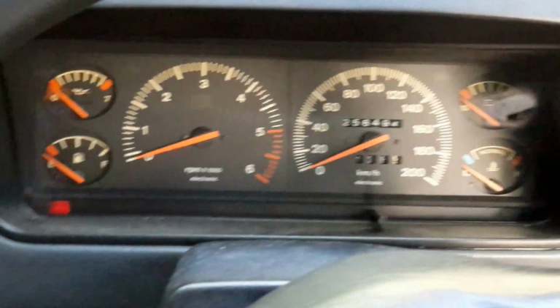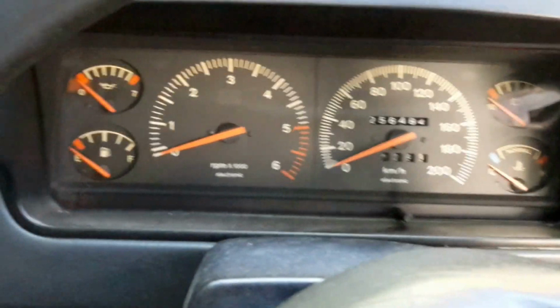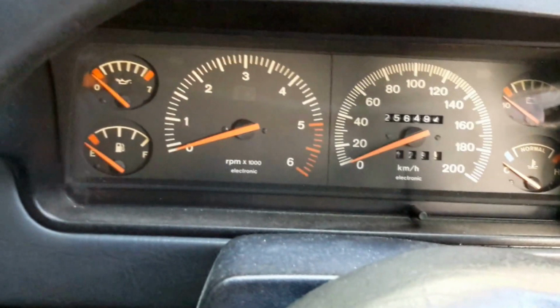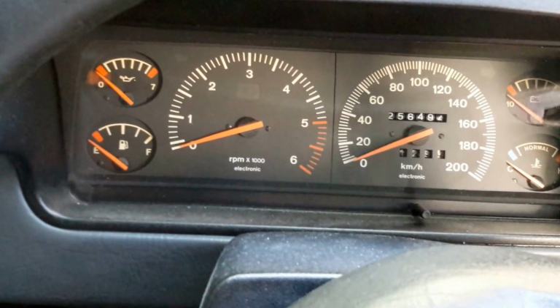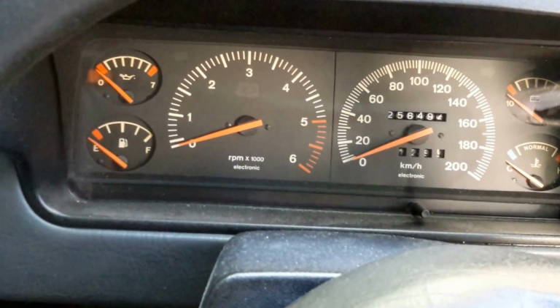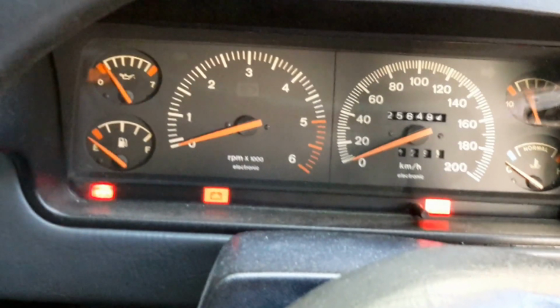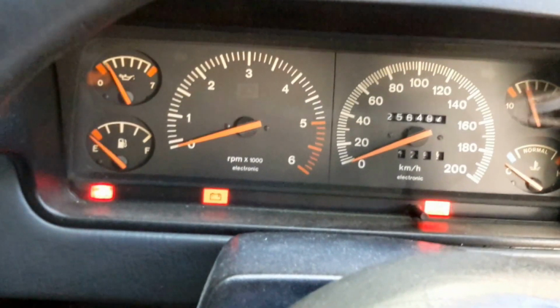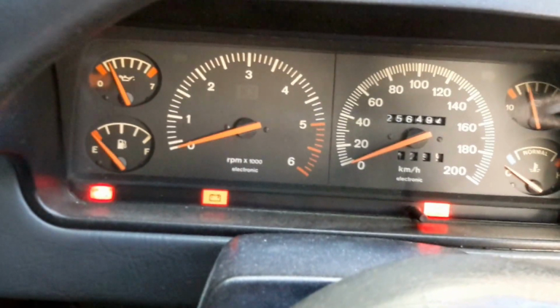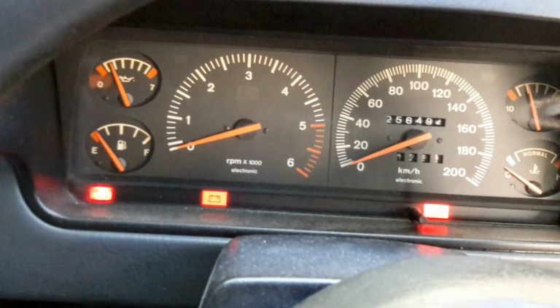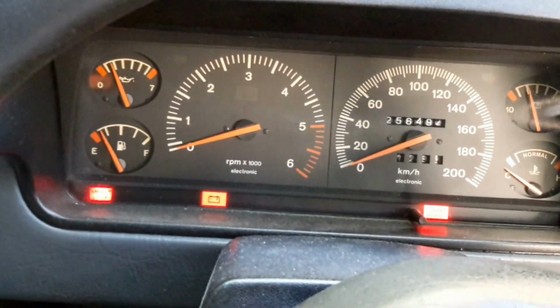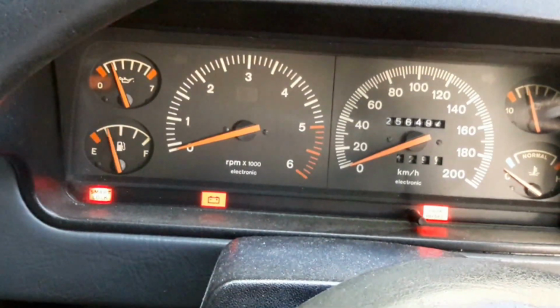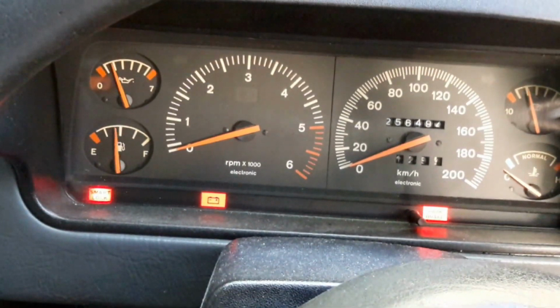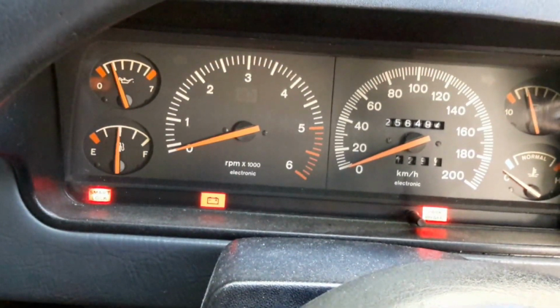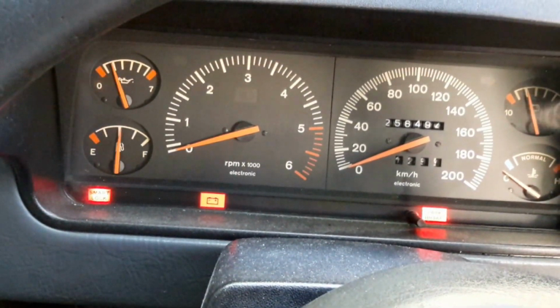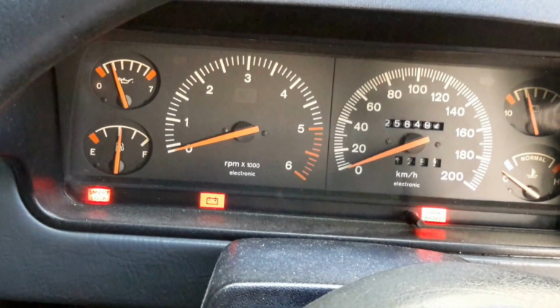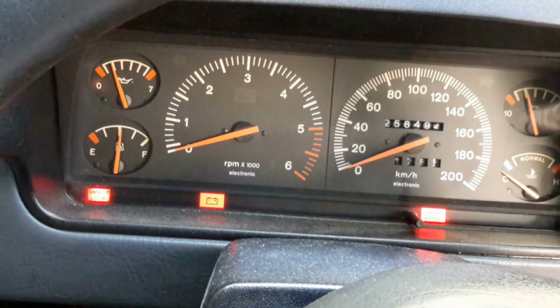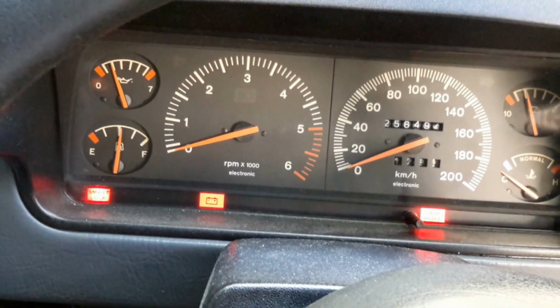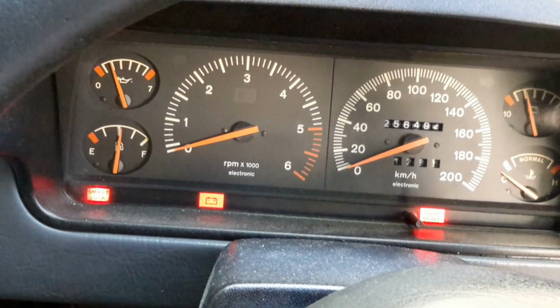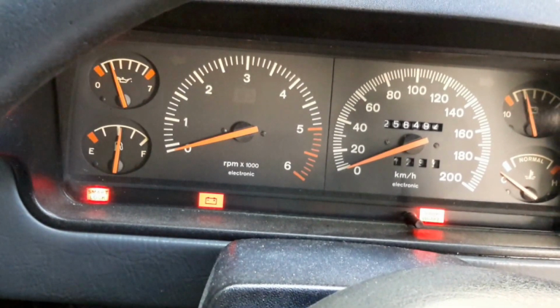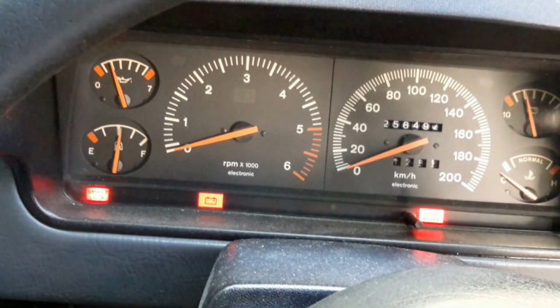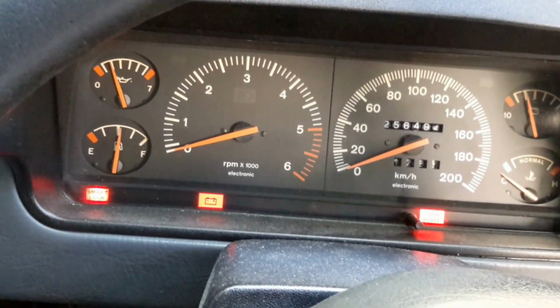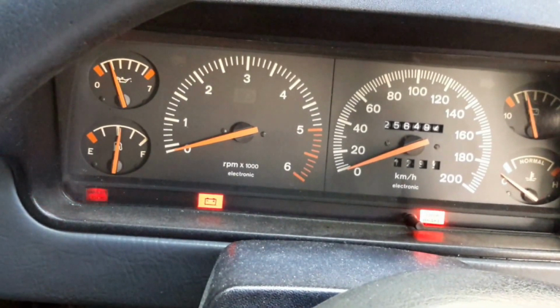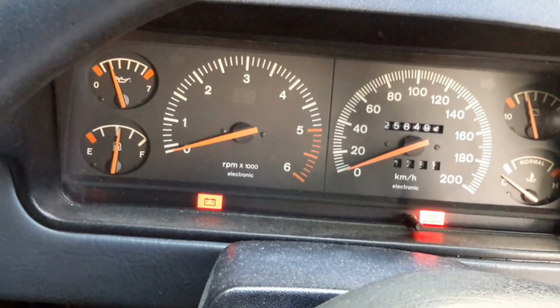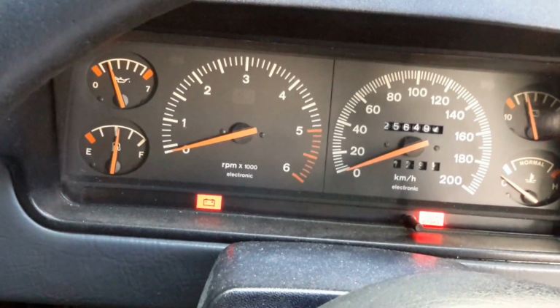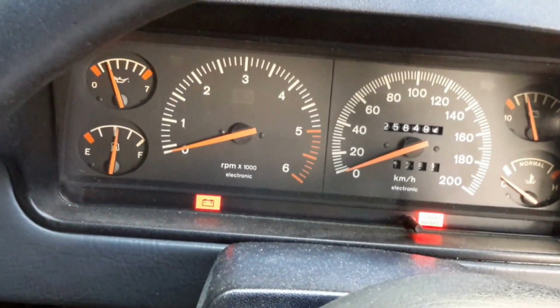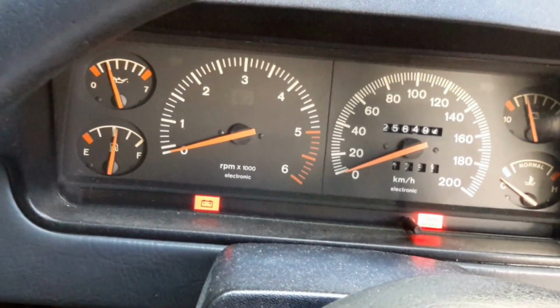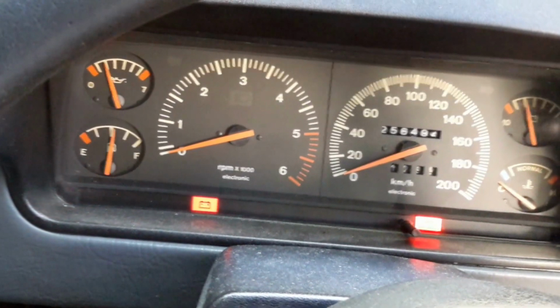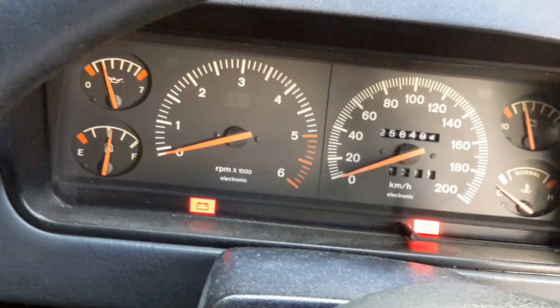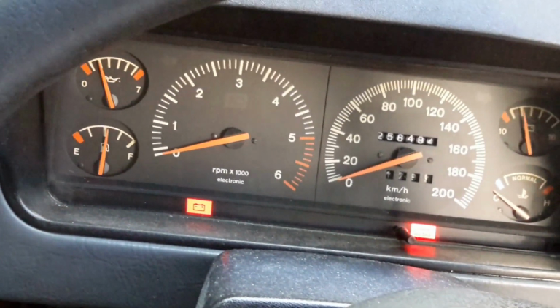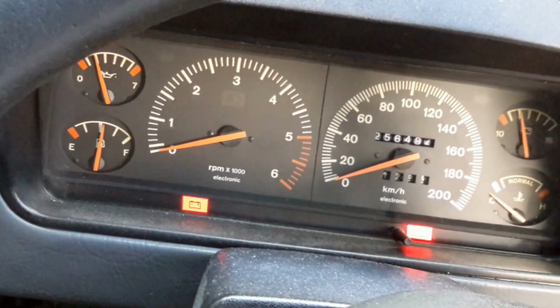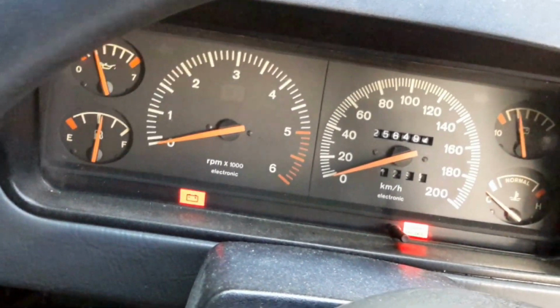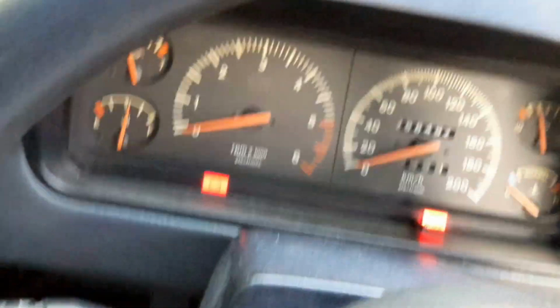I've got to do something about this oil pressure gauge — it's not working. It should actually be reading zero, not one bar.